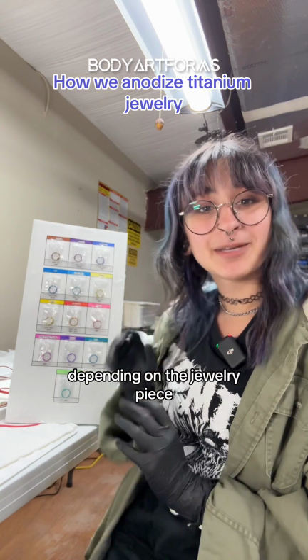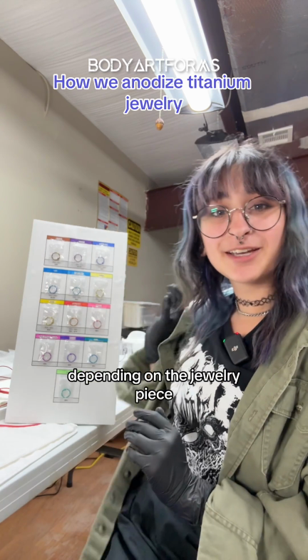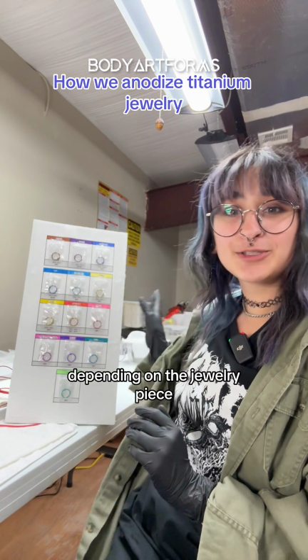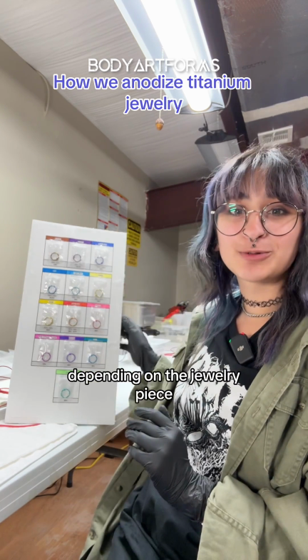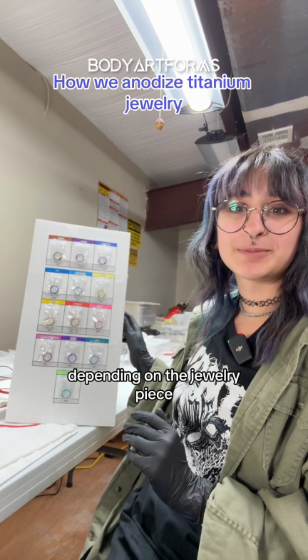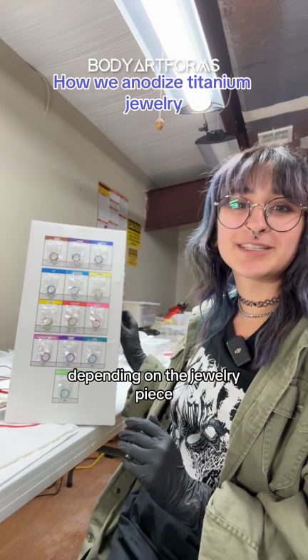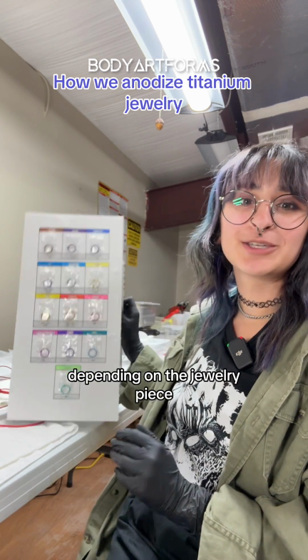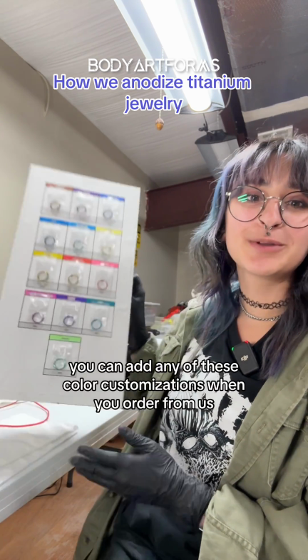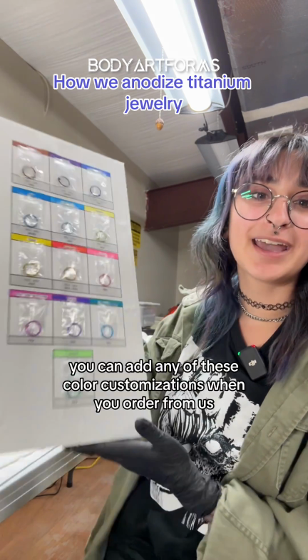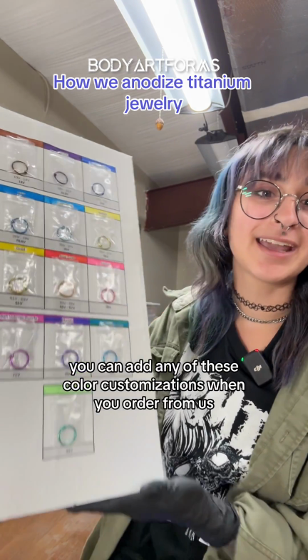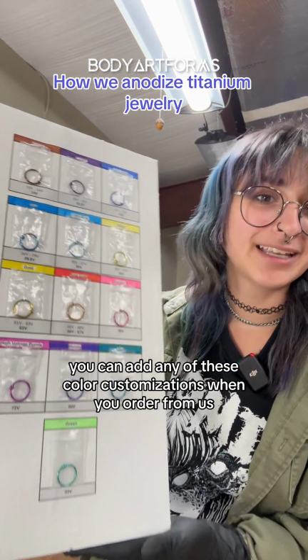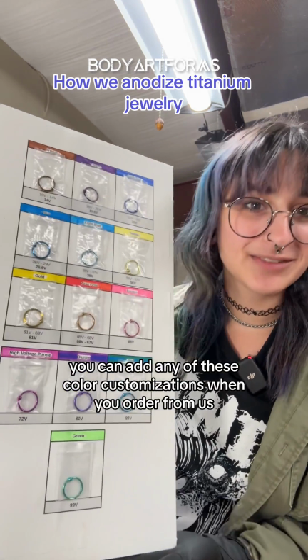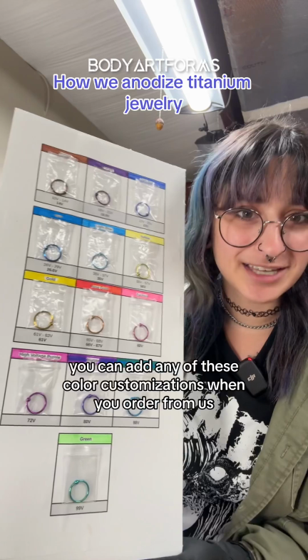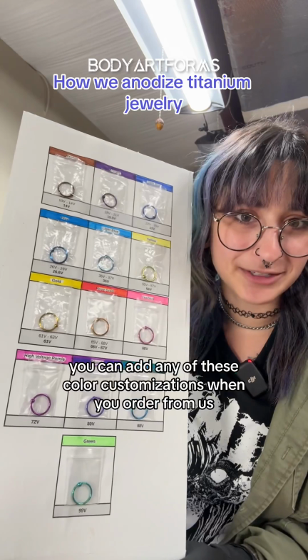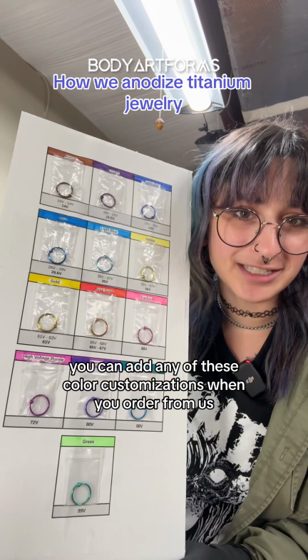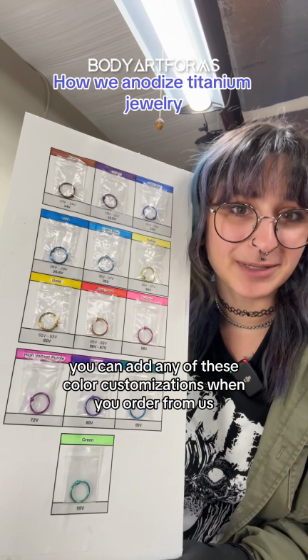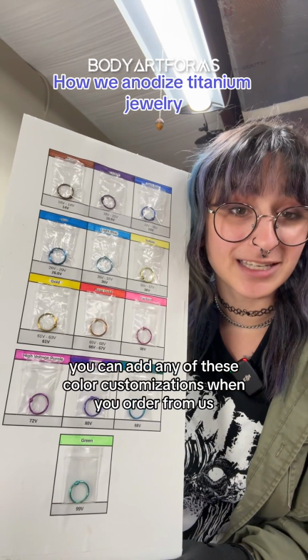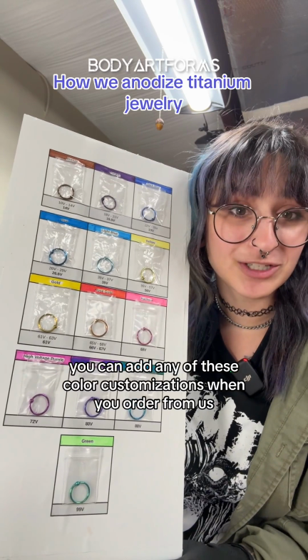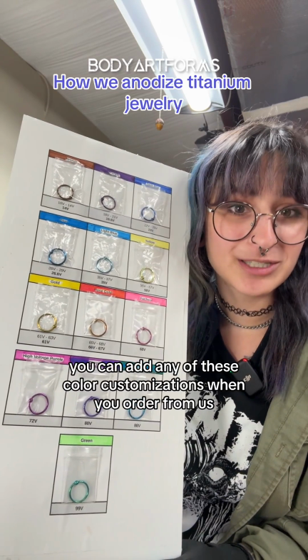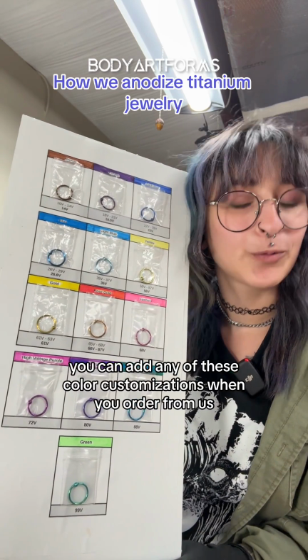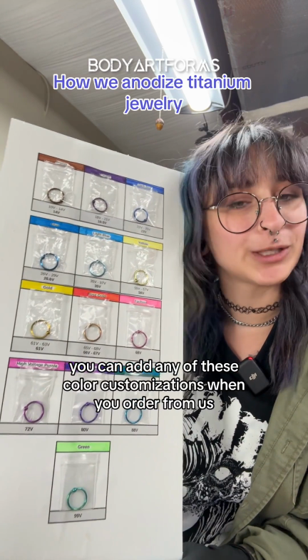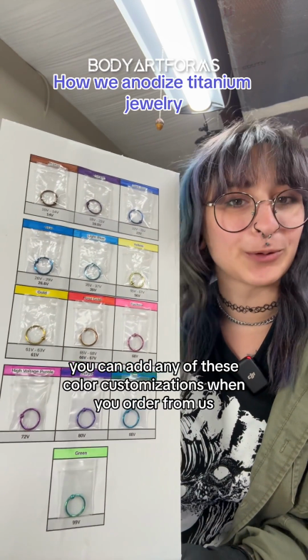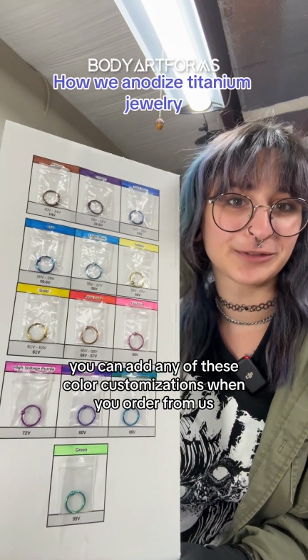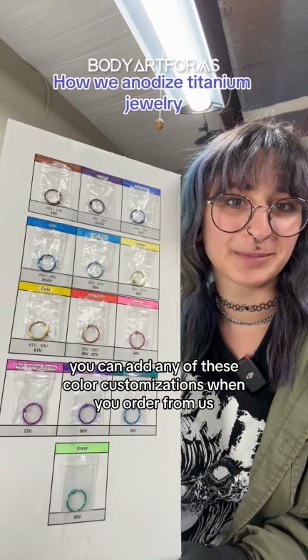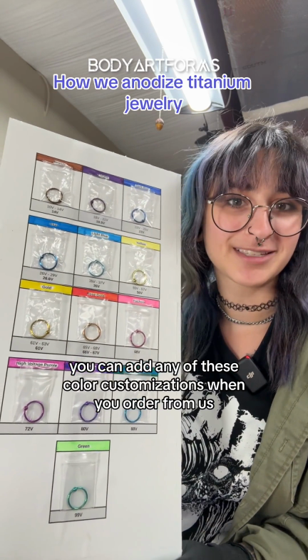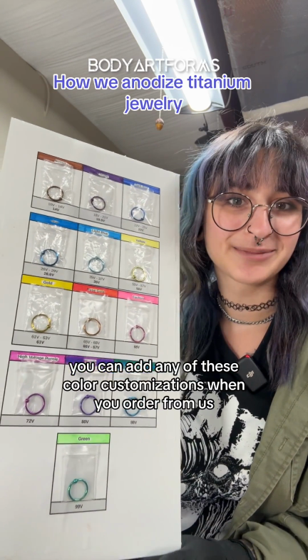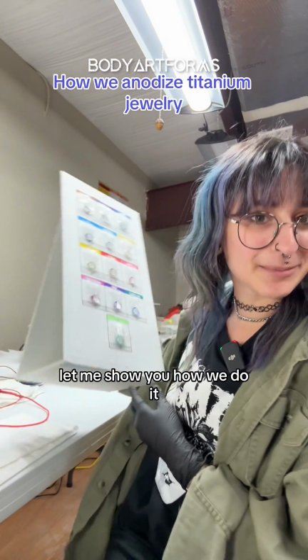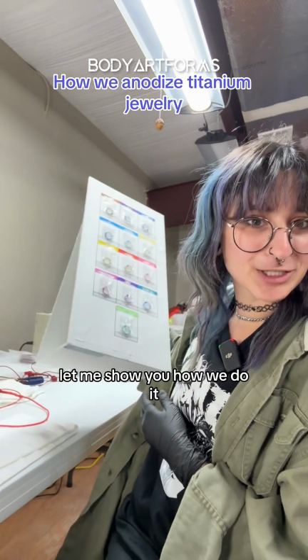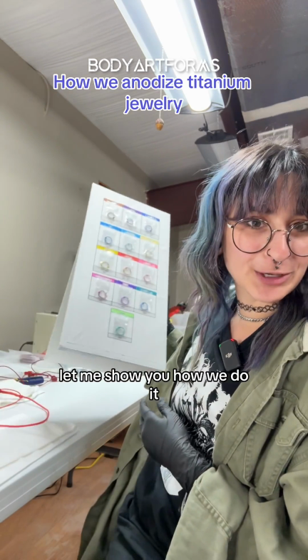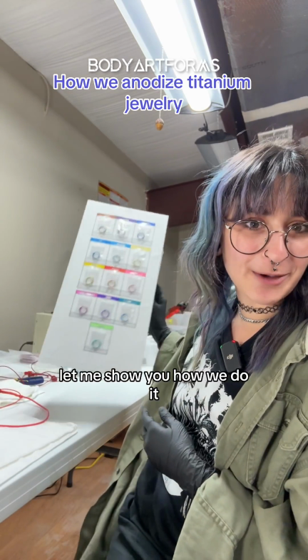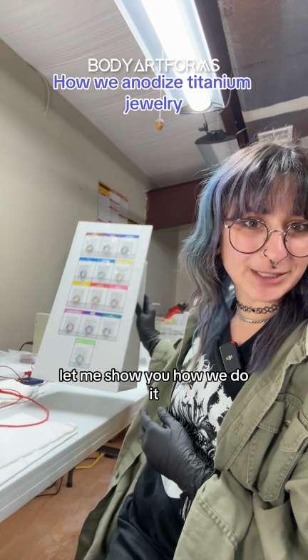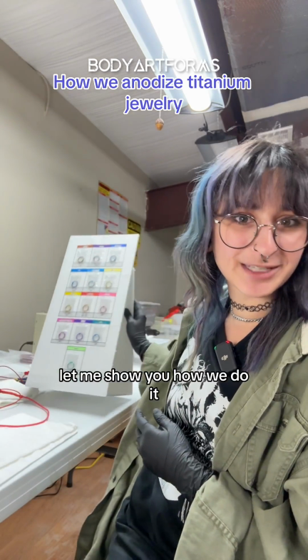Depending on the jewelry piece, you can add any of these color customizations when you order from us. Let me show you how we do it.